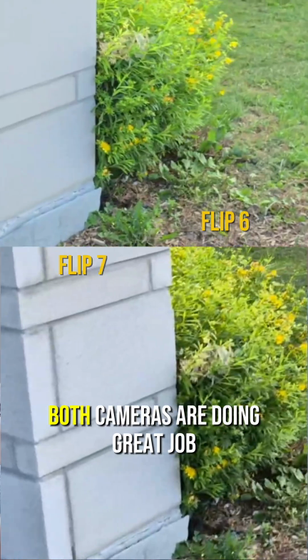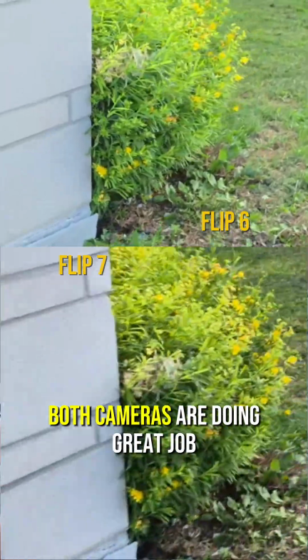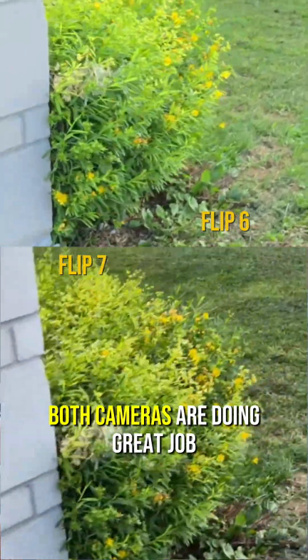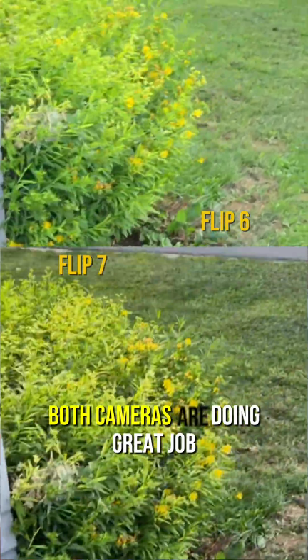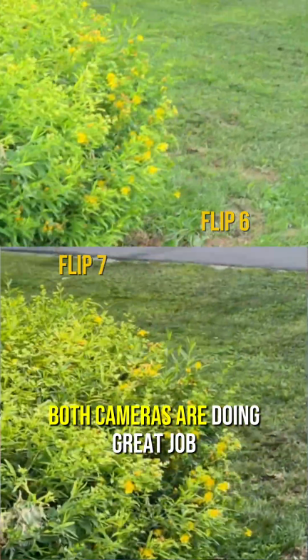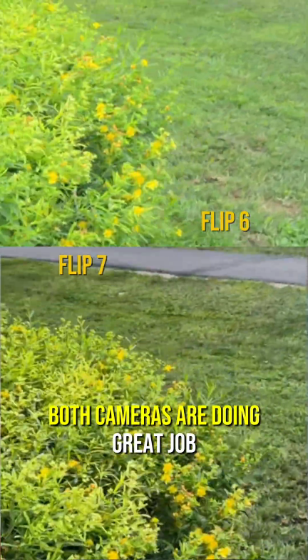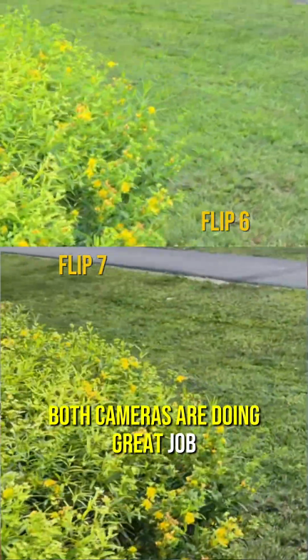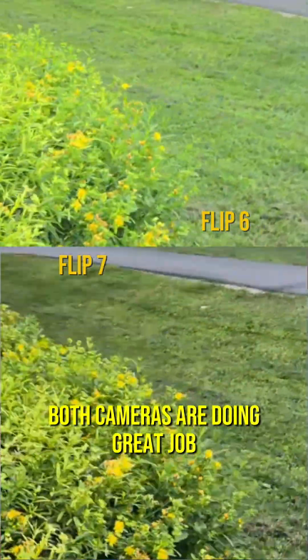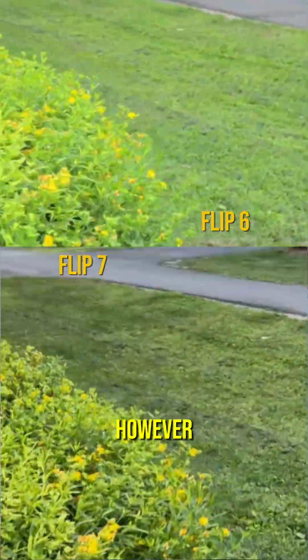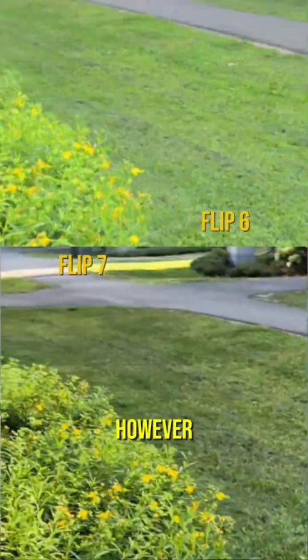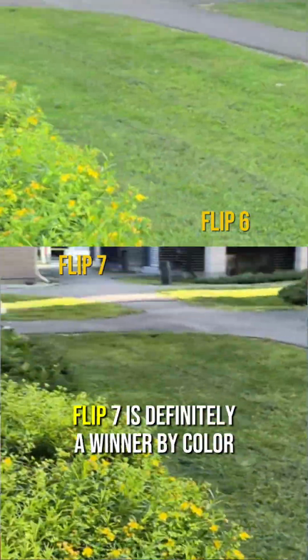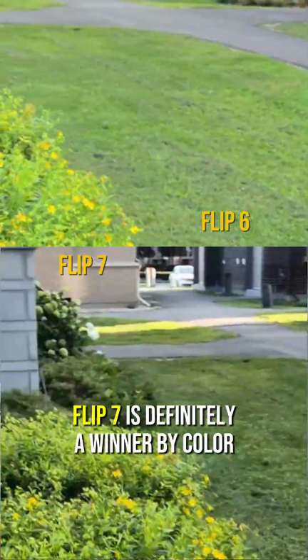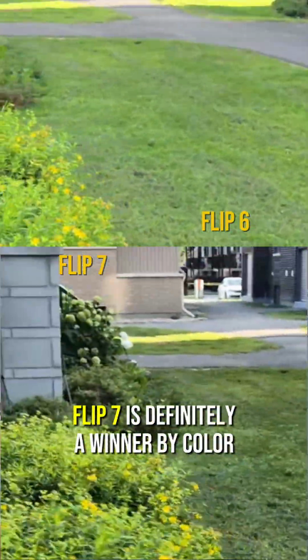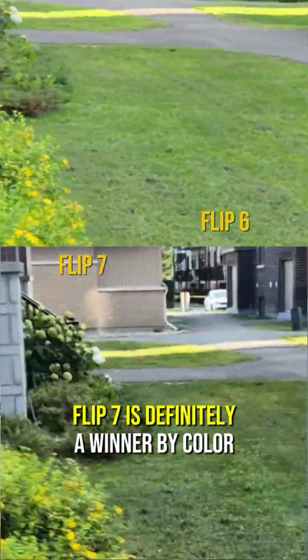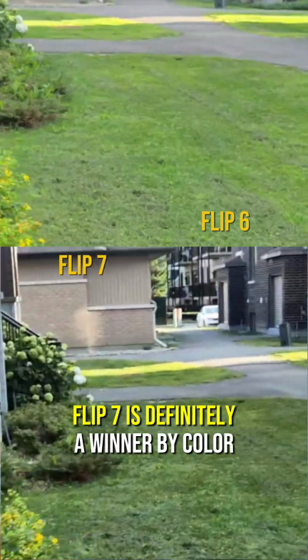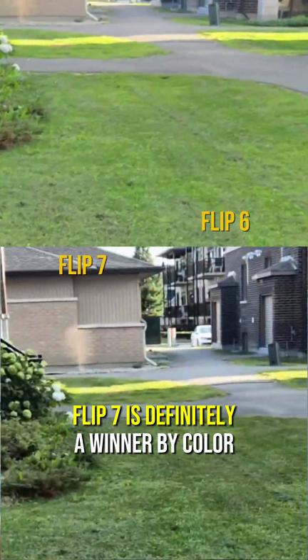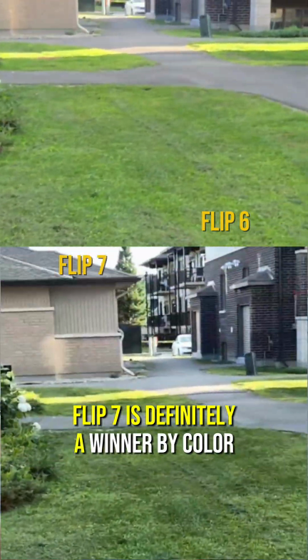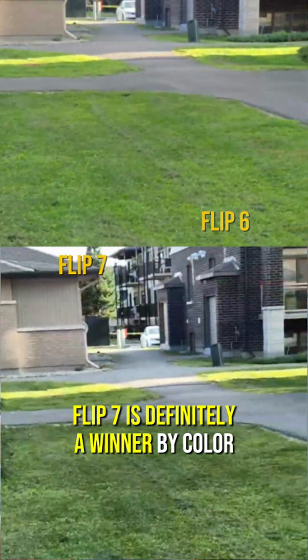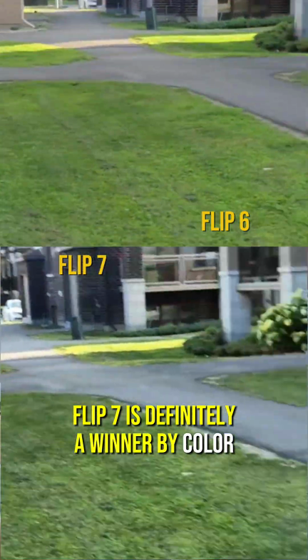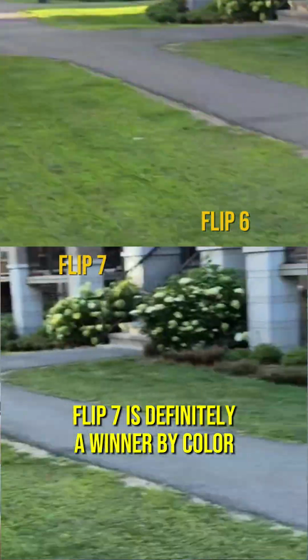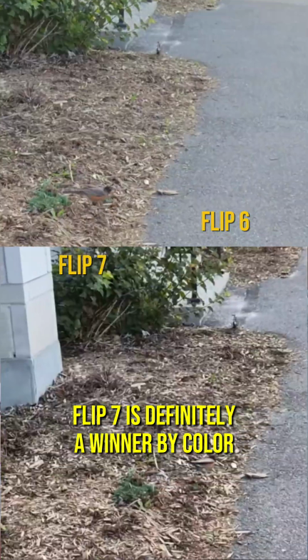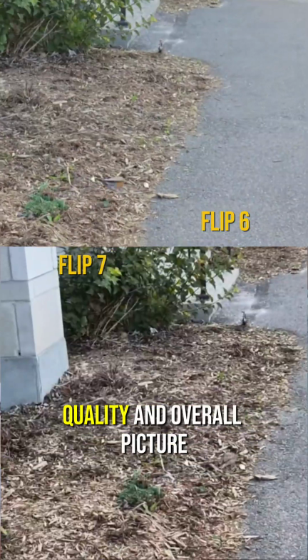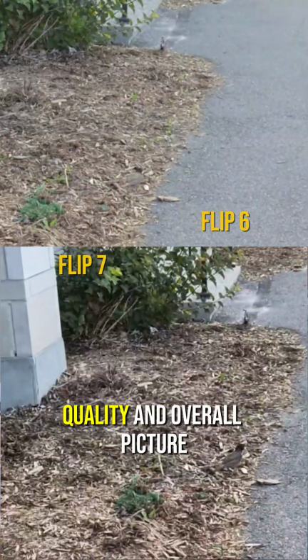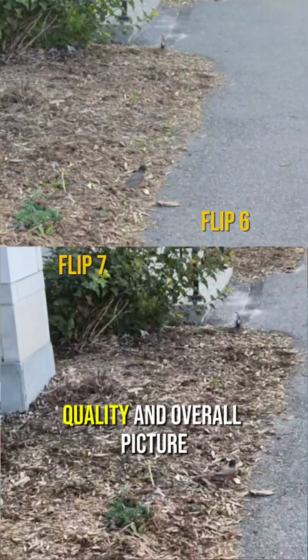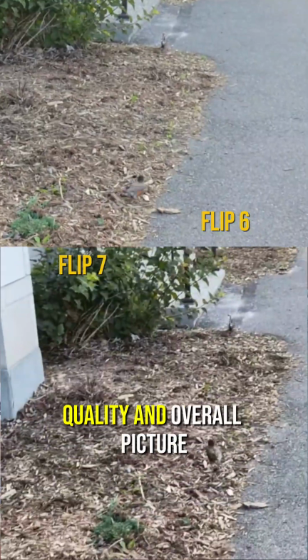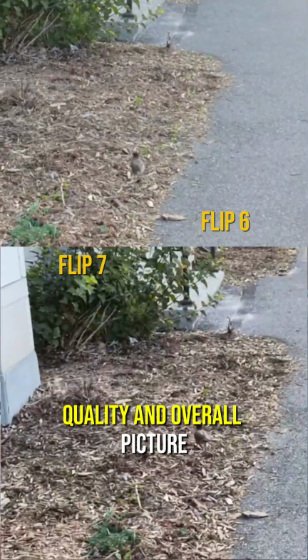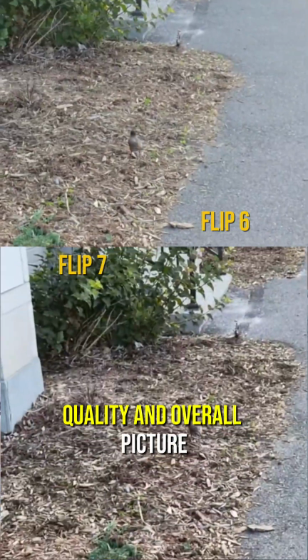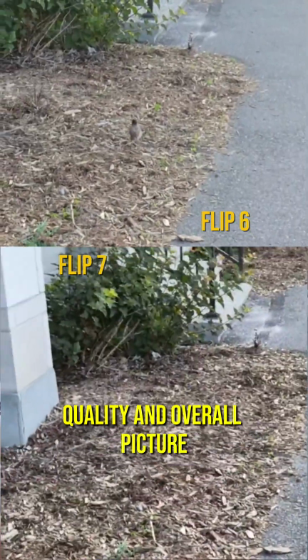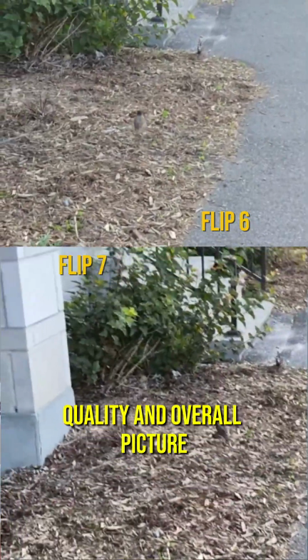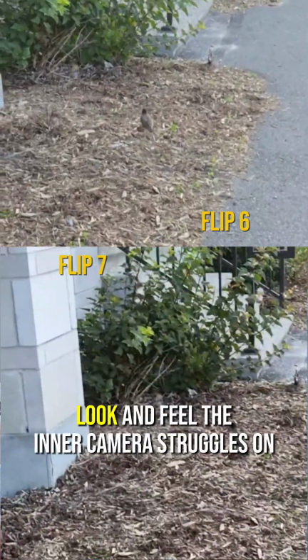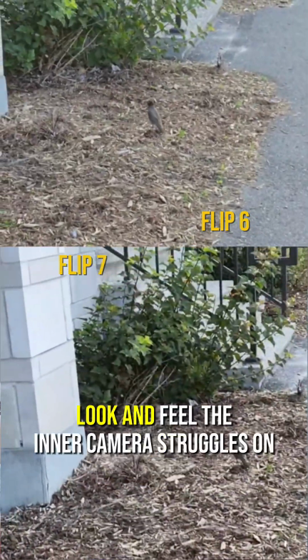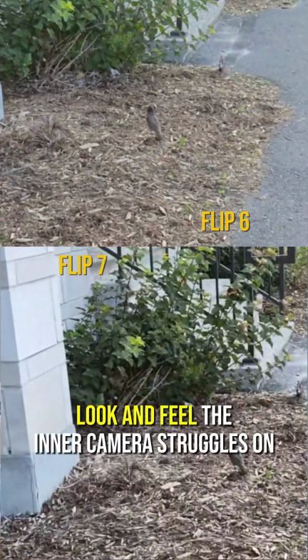Both cameras are doing a great job, however the Flip 7 is definitely a winner by color quality and overall picture look and feel.